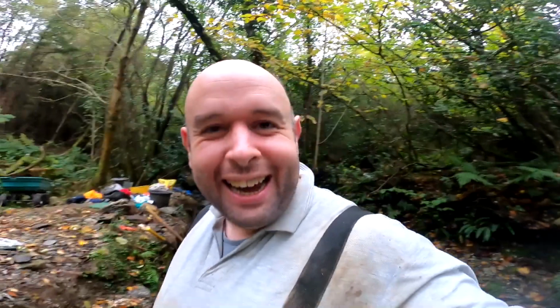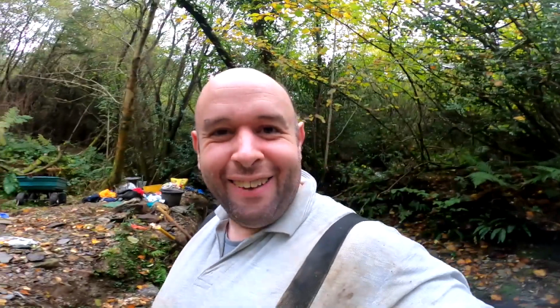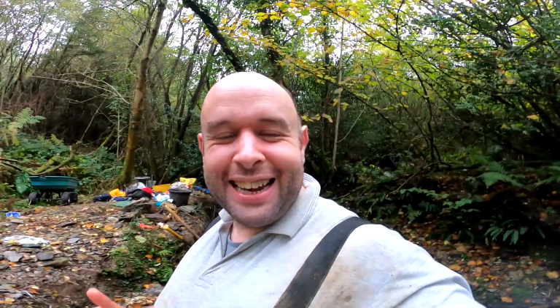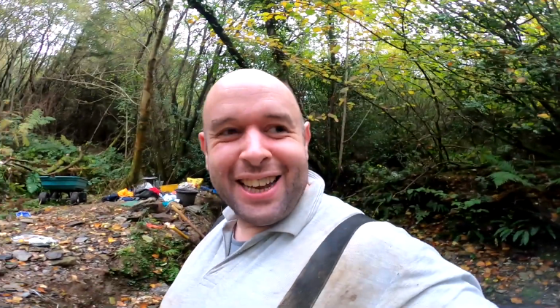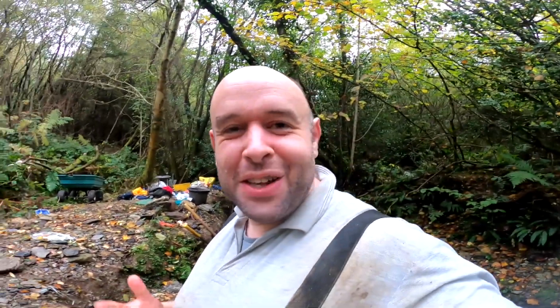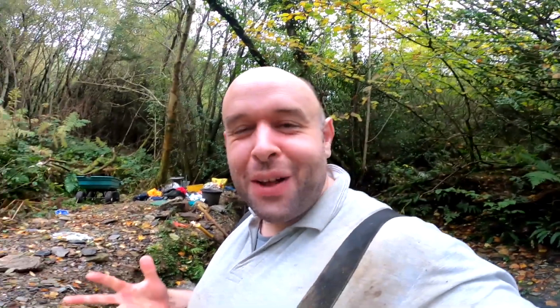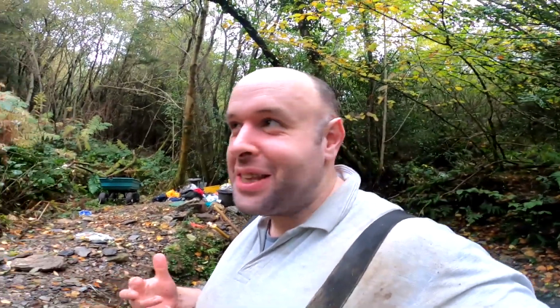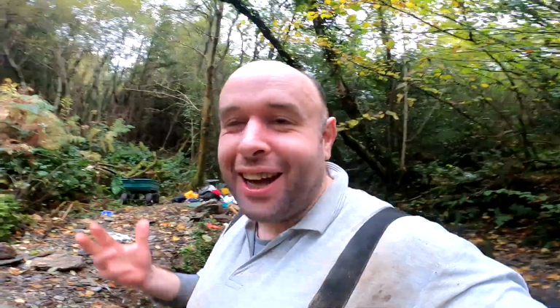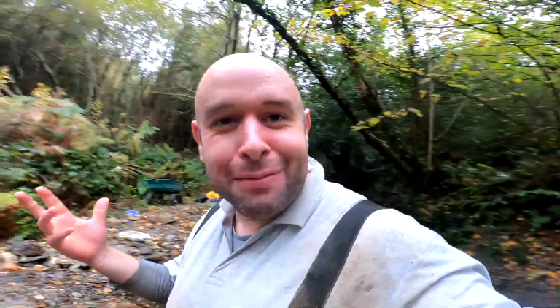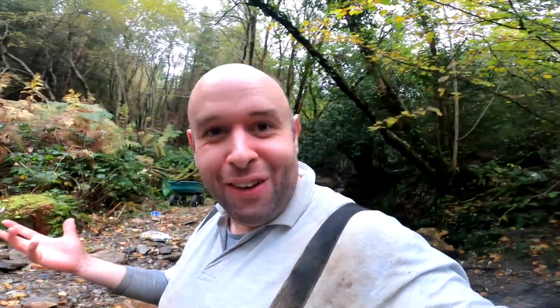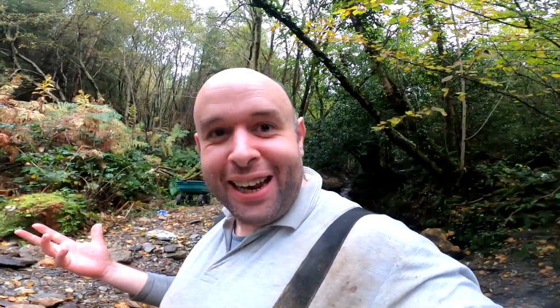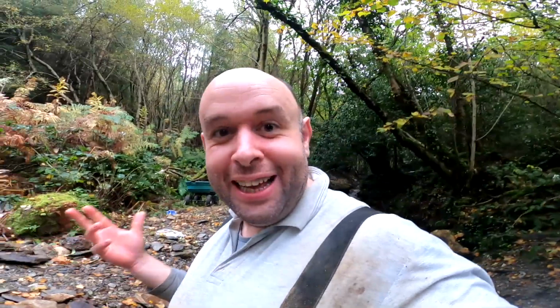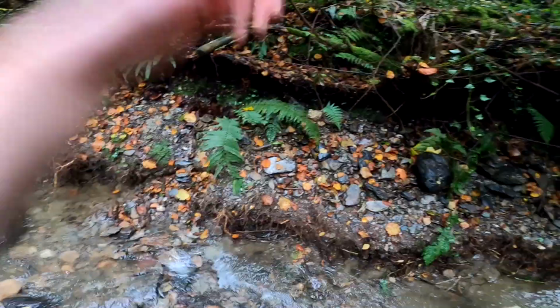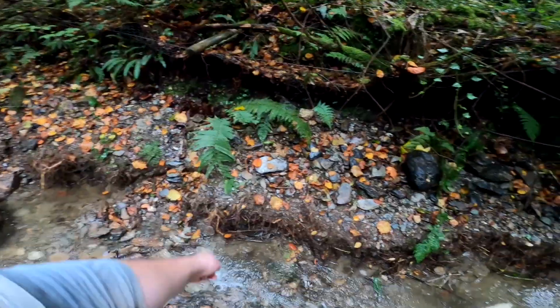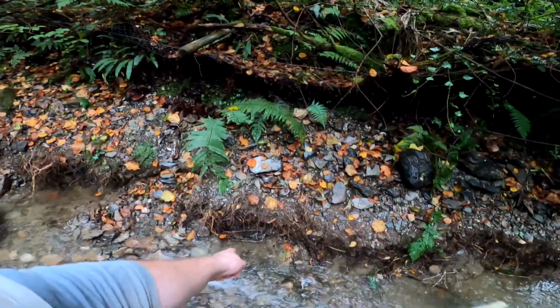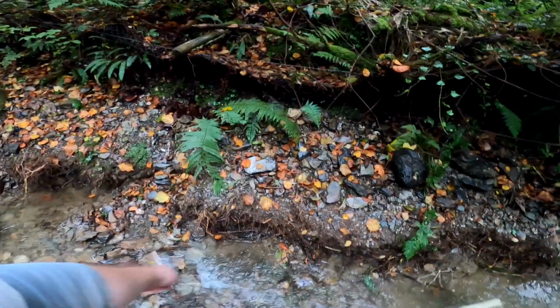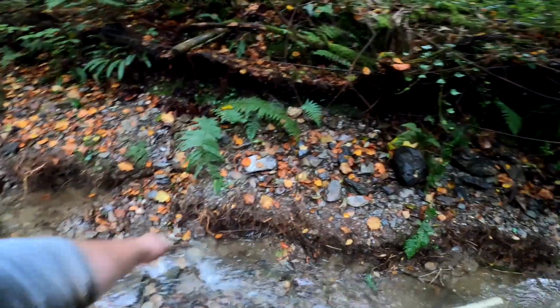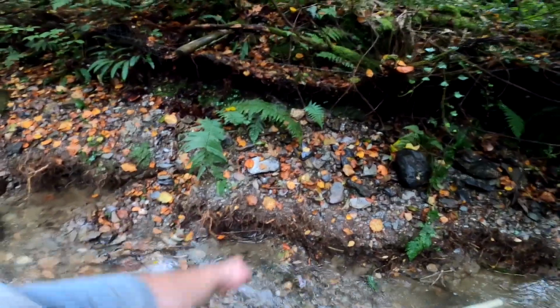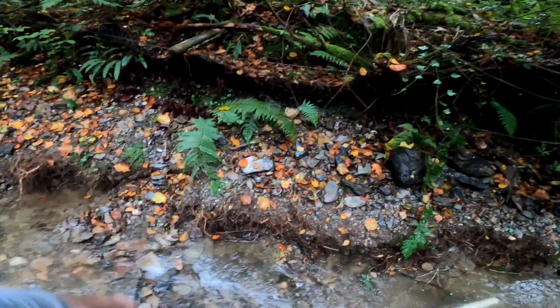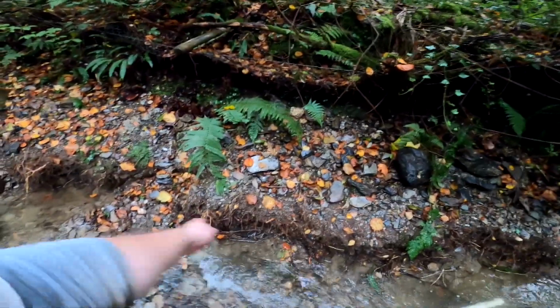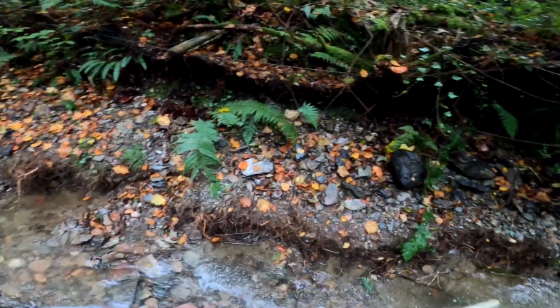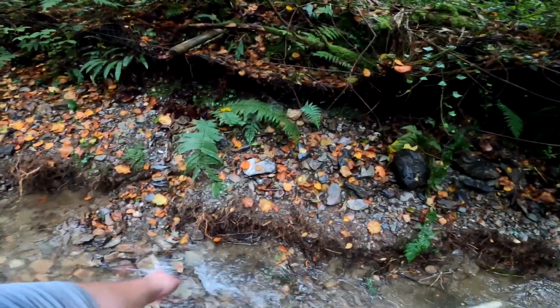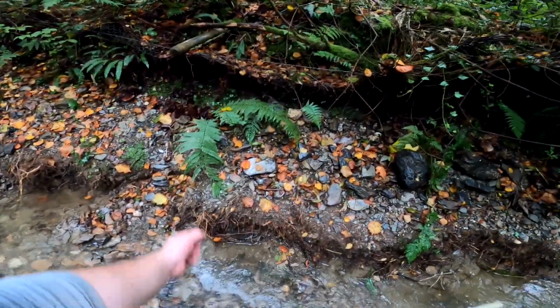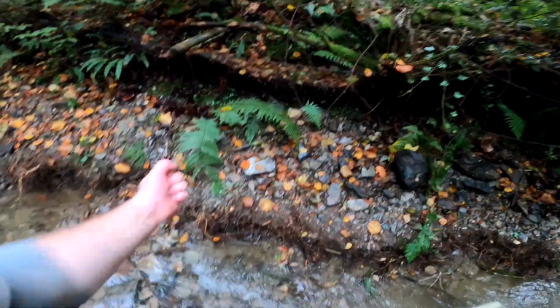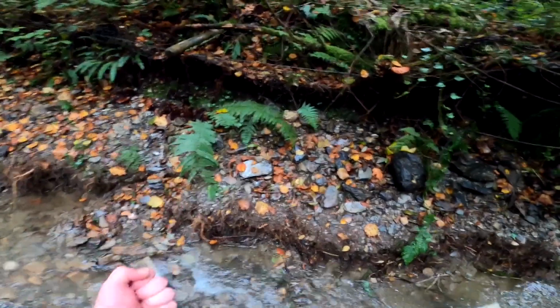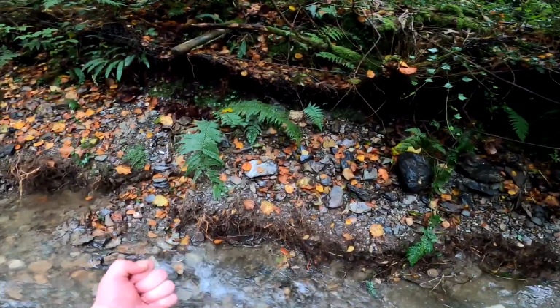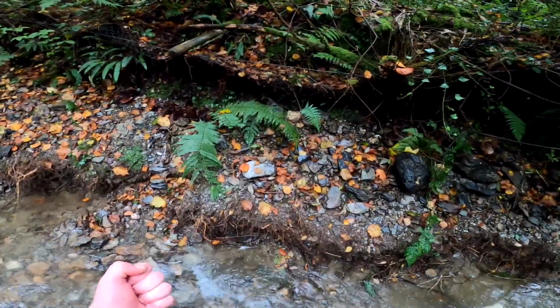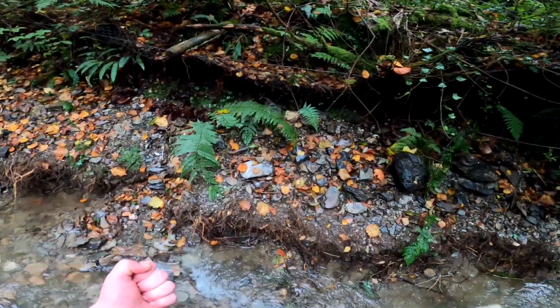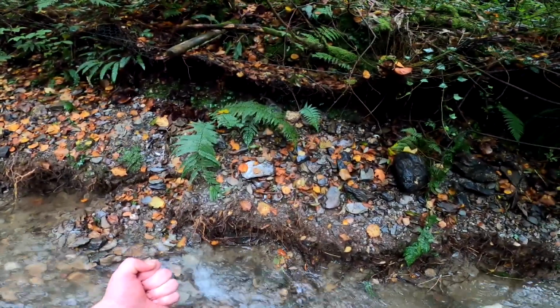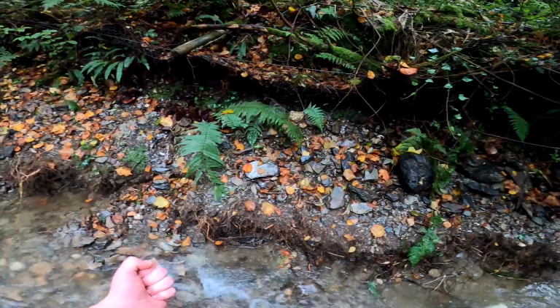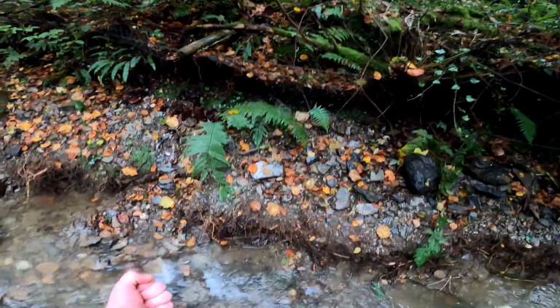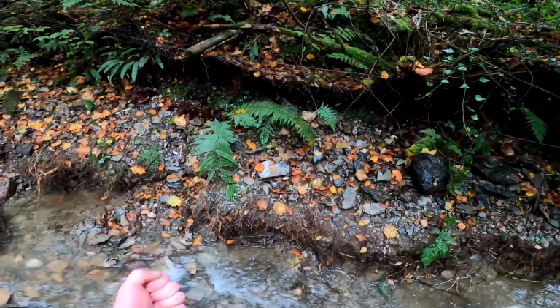I know I get excited about small bits of gold, but look at it! I'm definitely working out that patch of ground. Get in — we're on the gold! Woo-hoo!